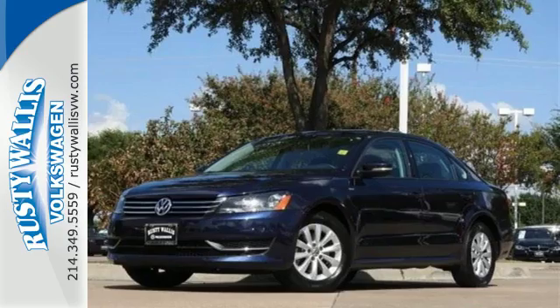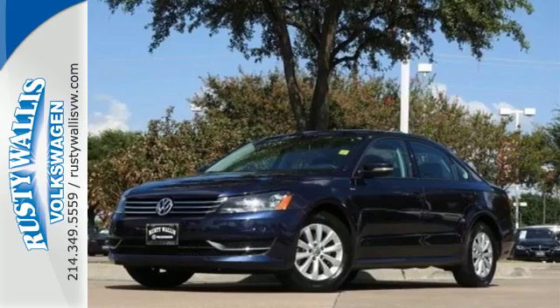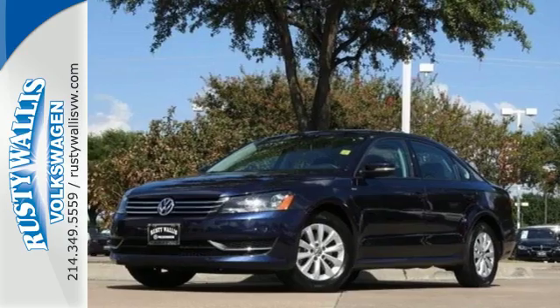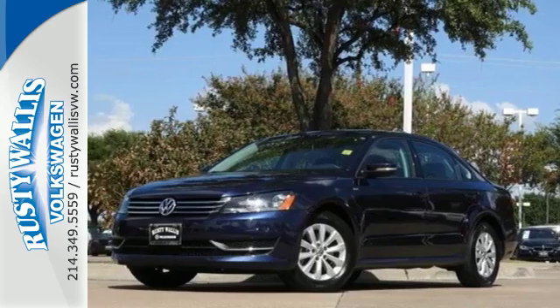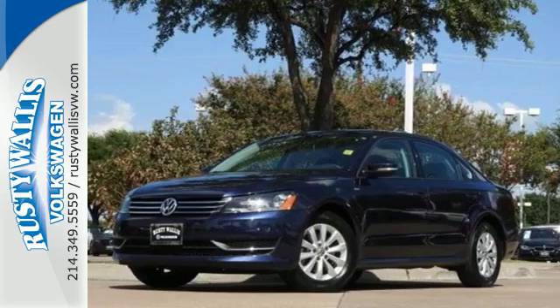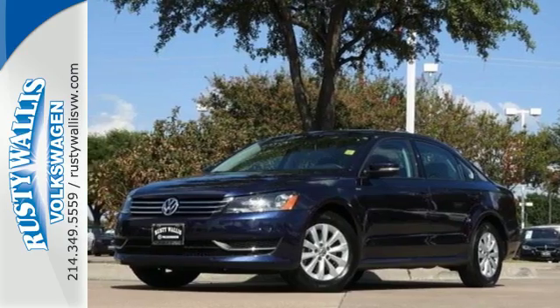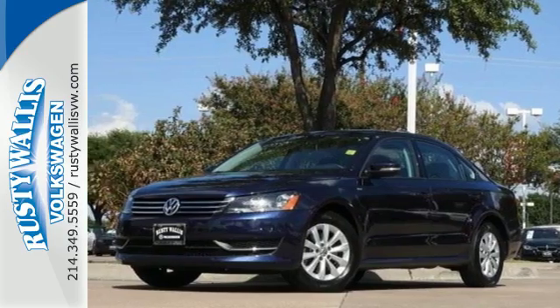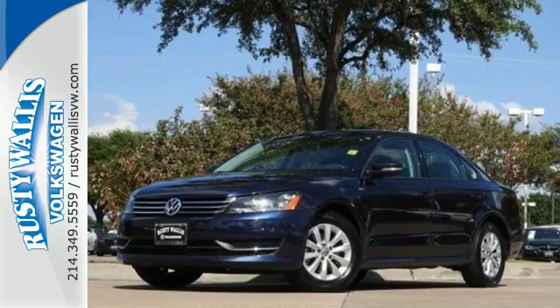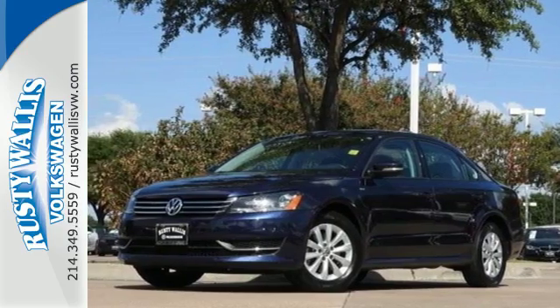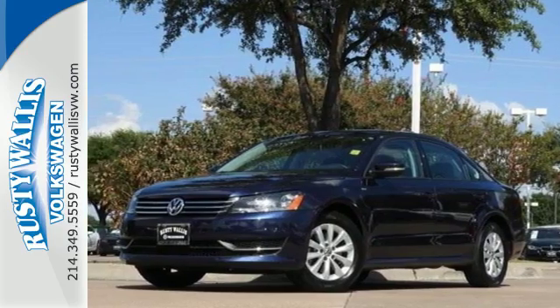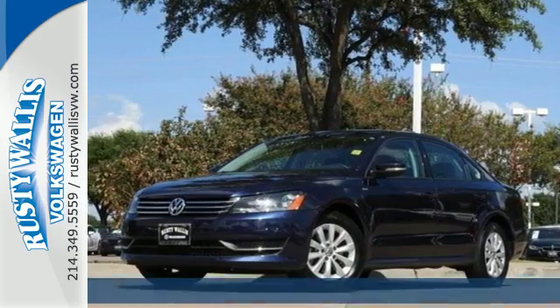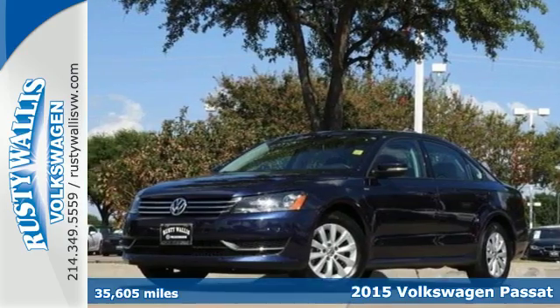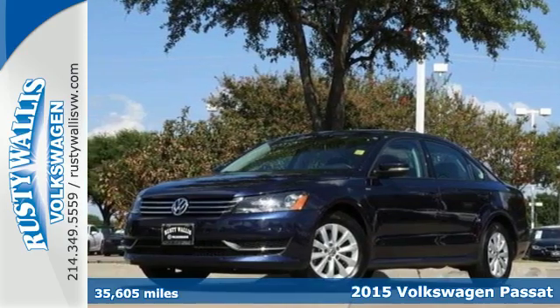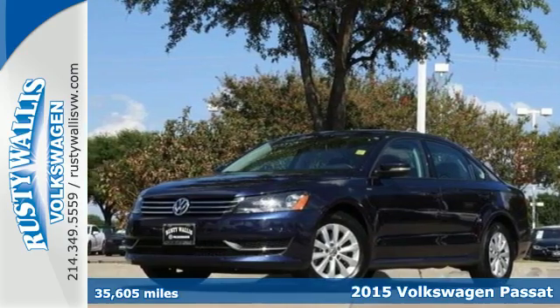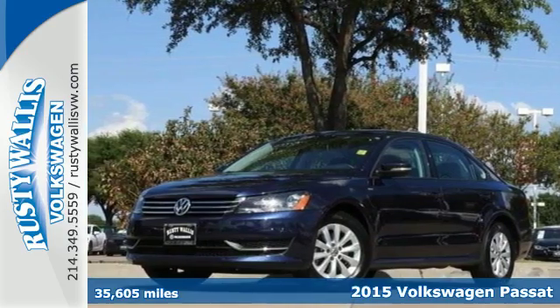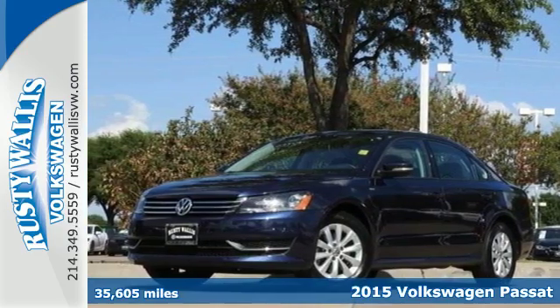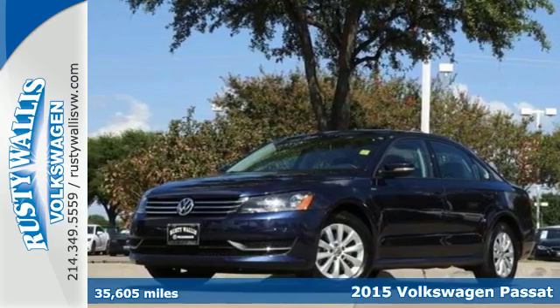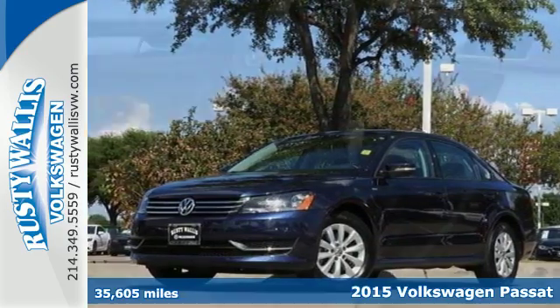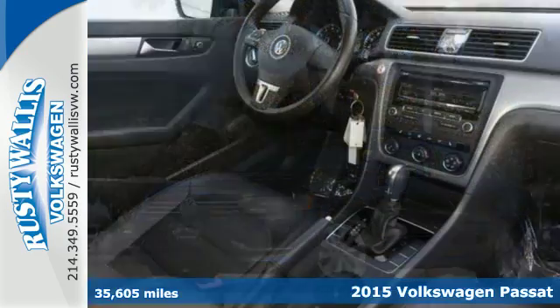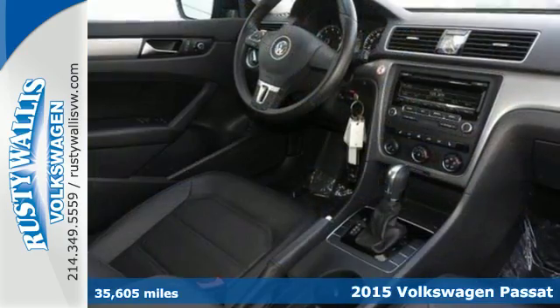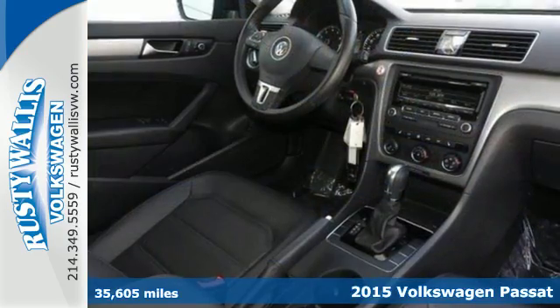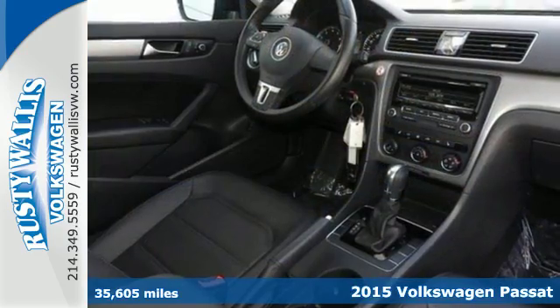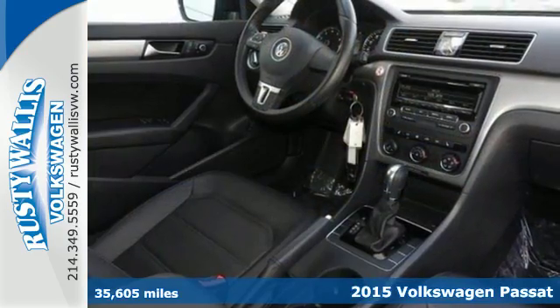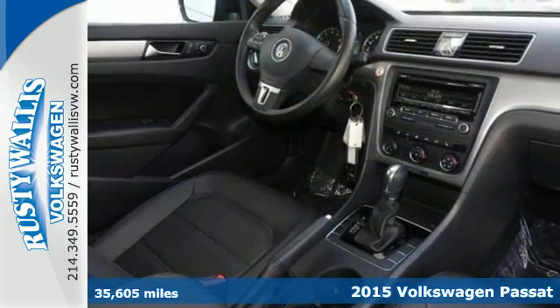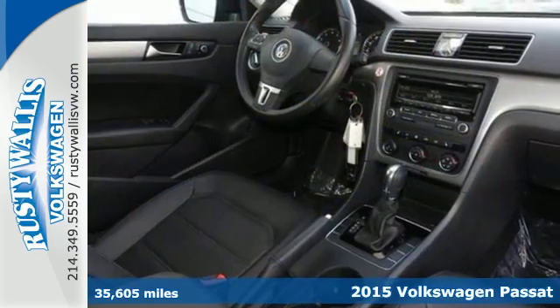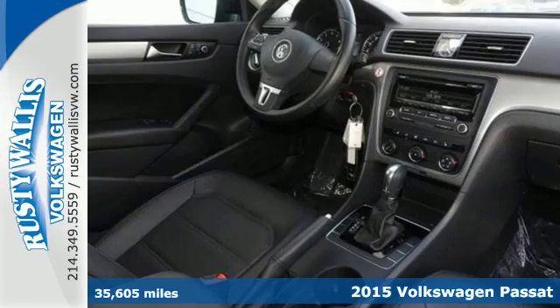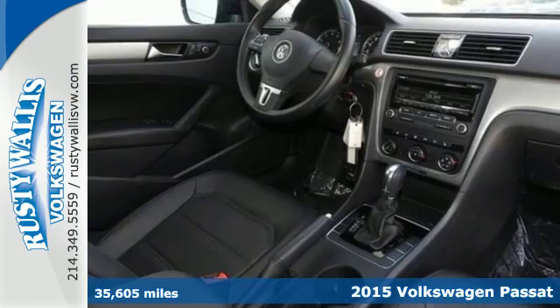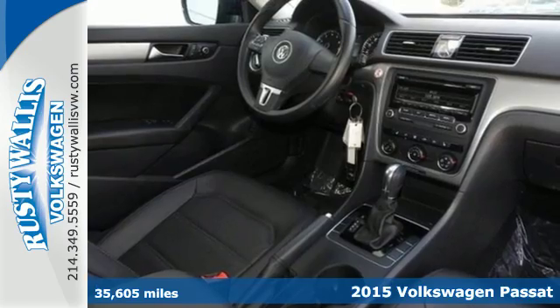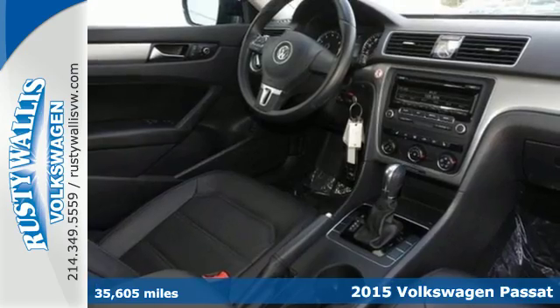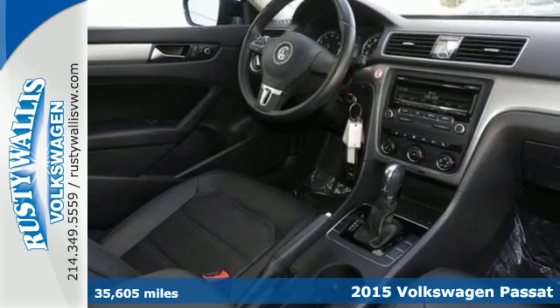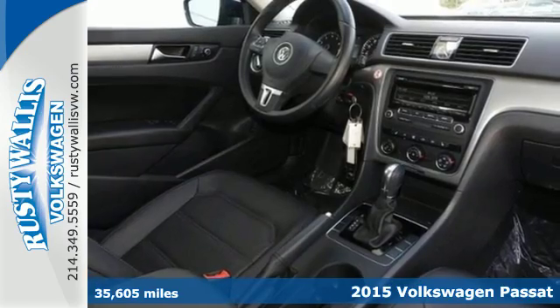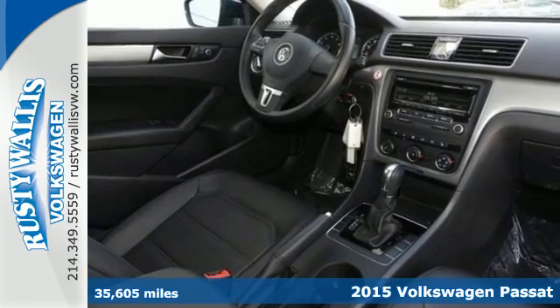It's a 2015 Volkswagen Passat. A smarter car for a smarter driver.